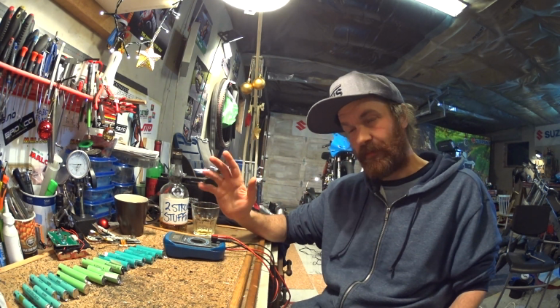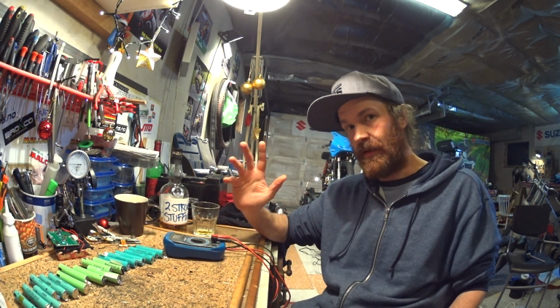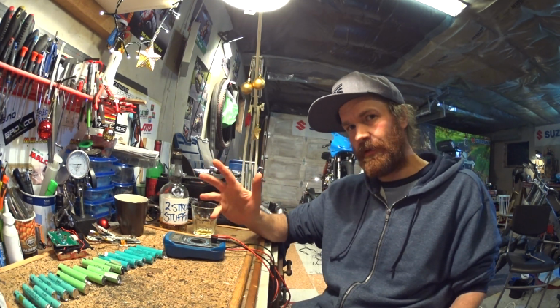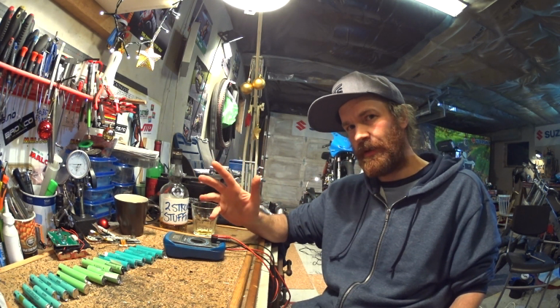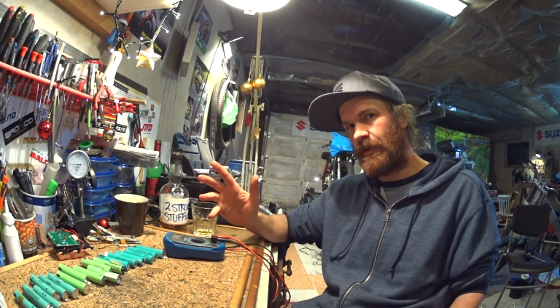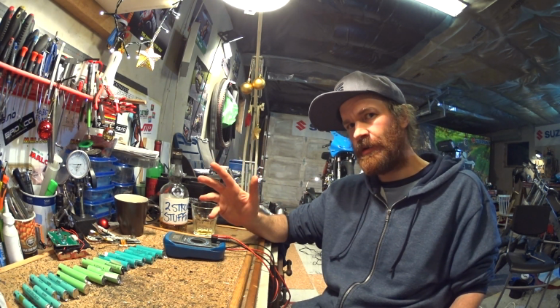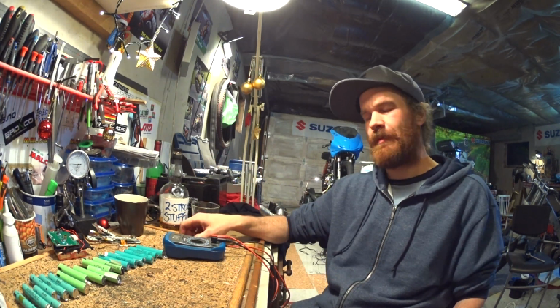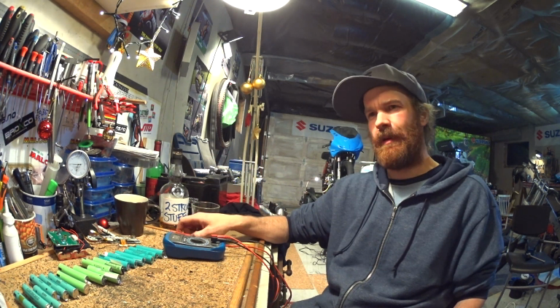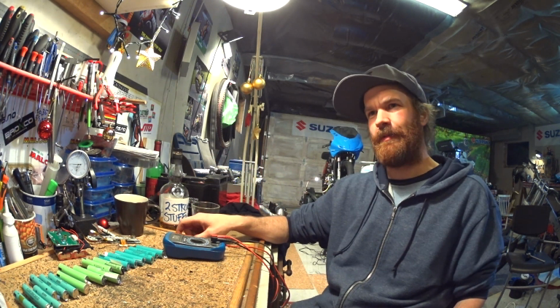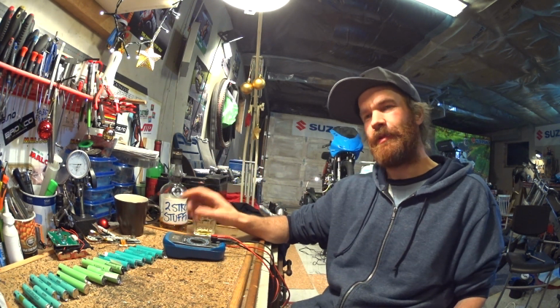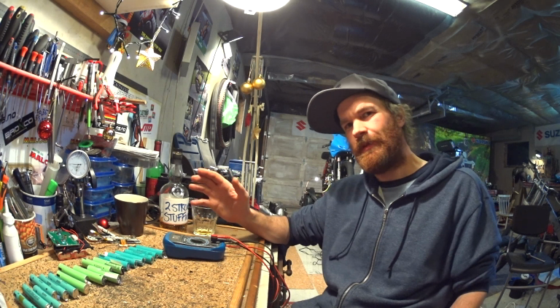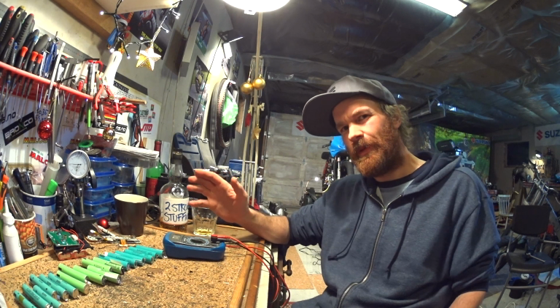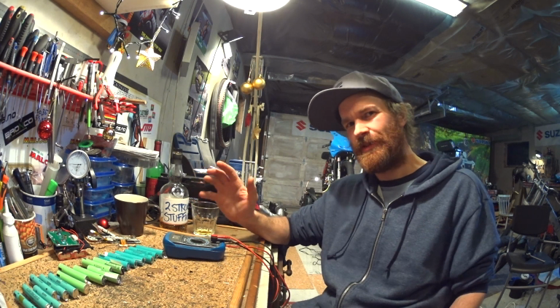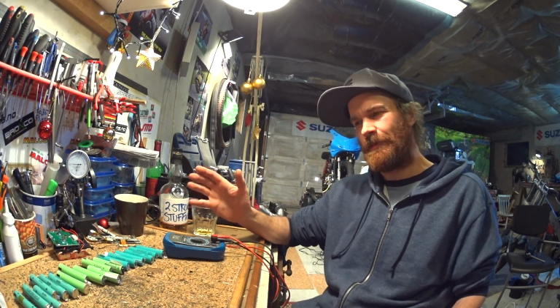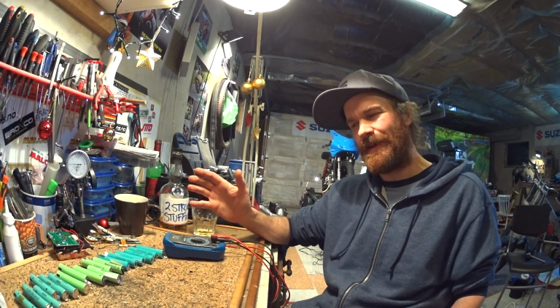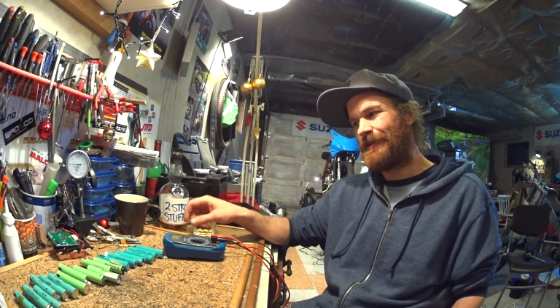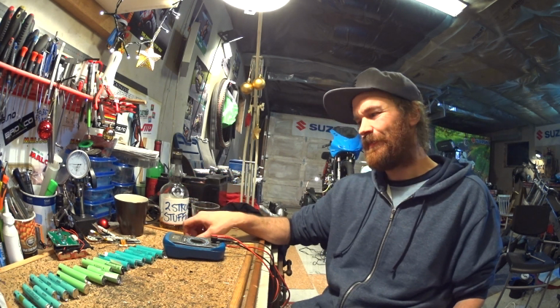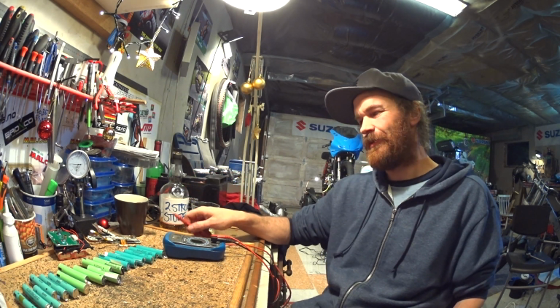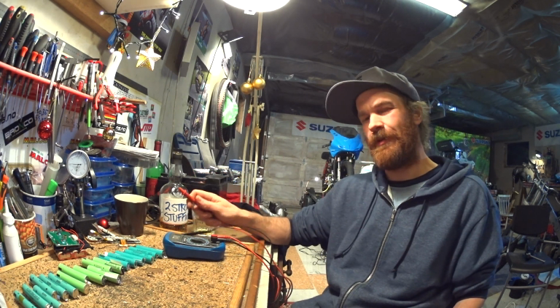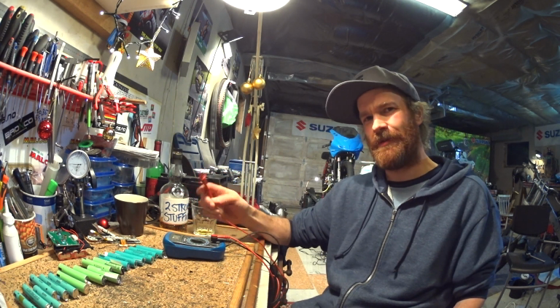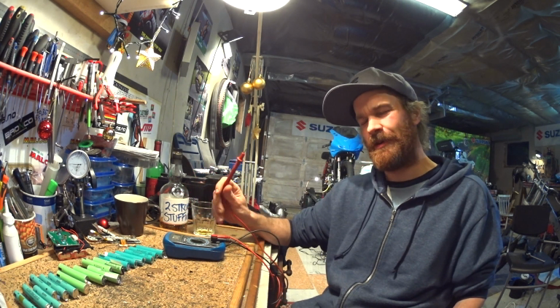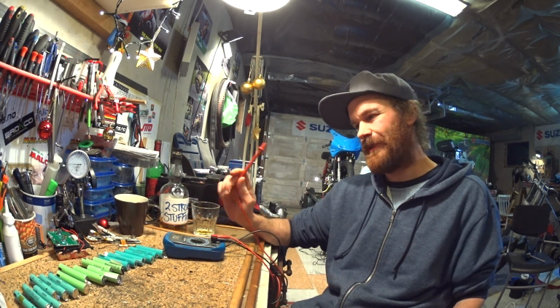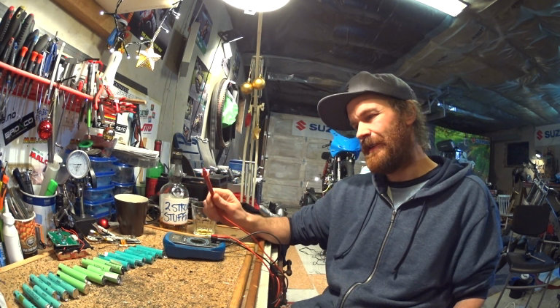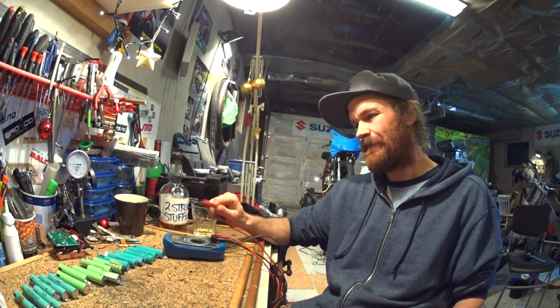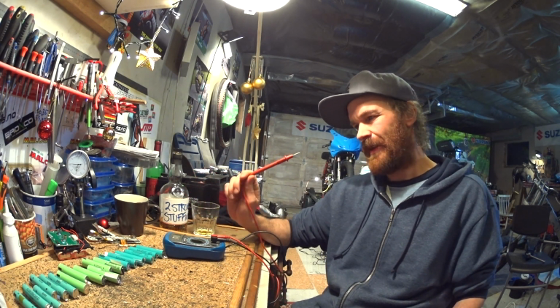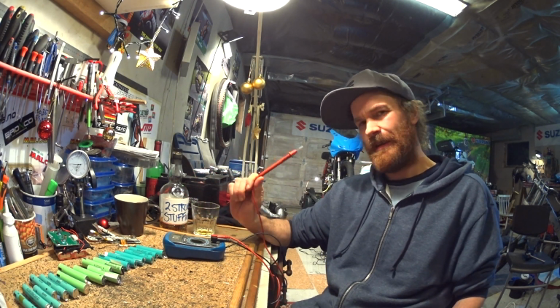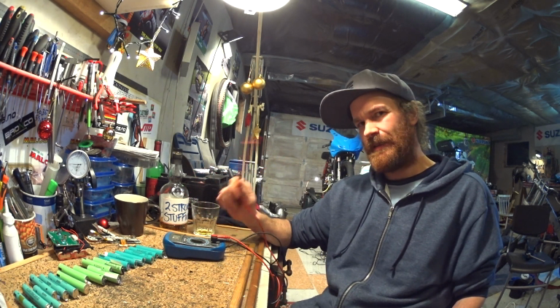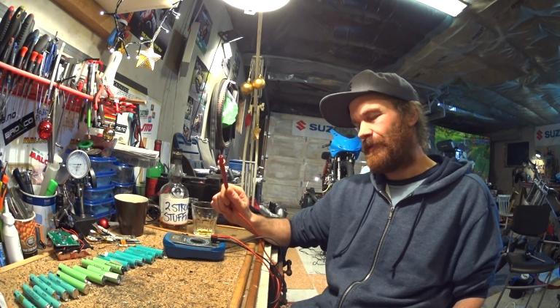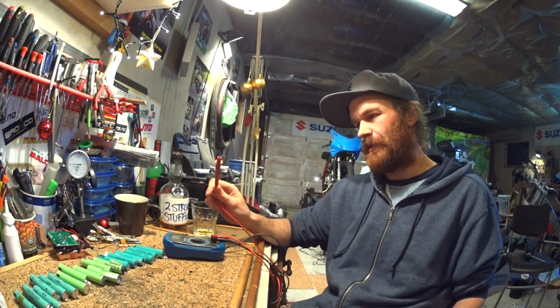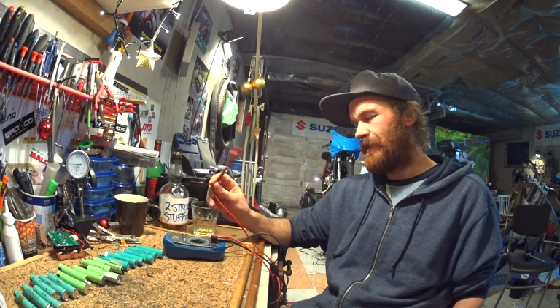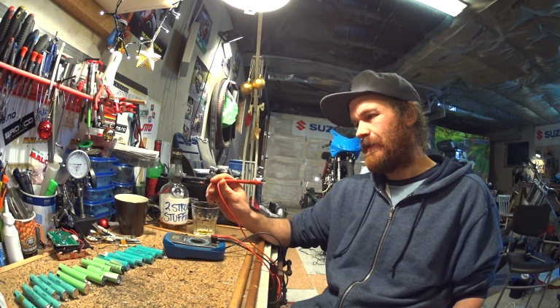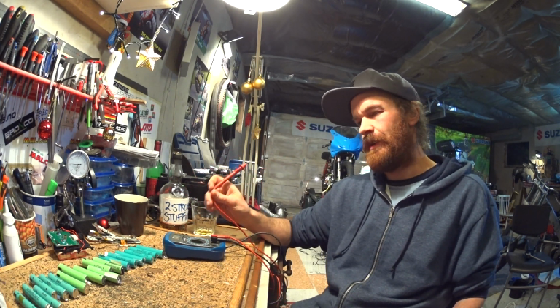Welcome back to my garage. I've stumbled upon some obstacles for further dyno testing, so I'll show you immediately.